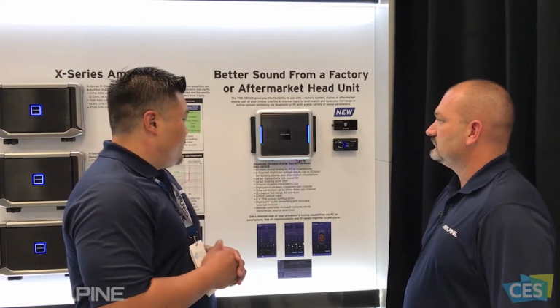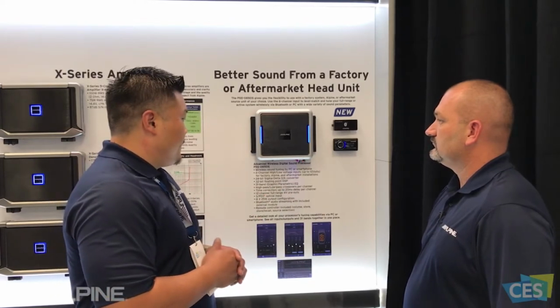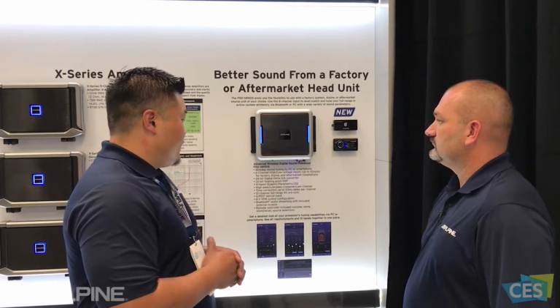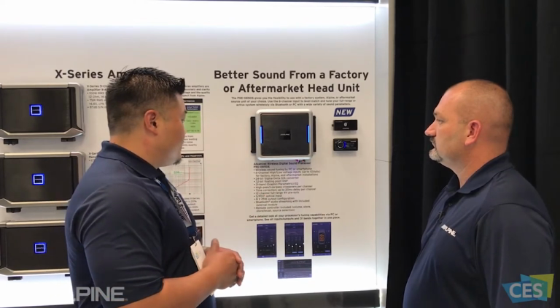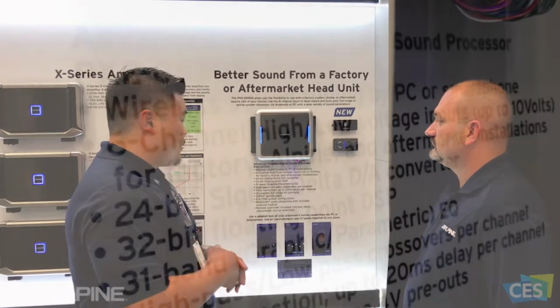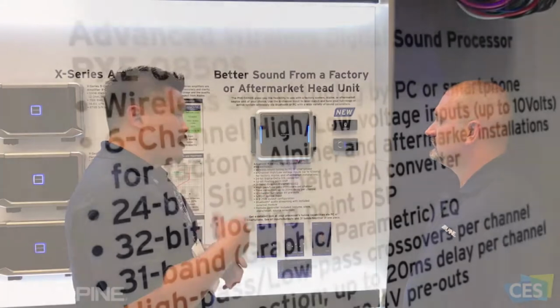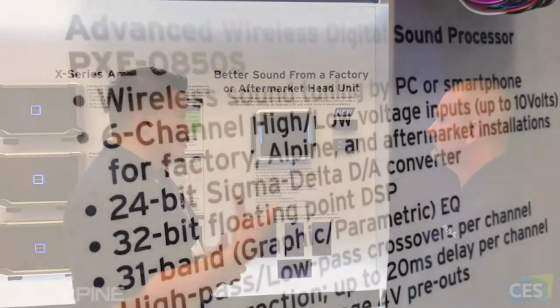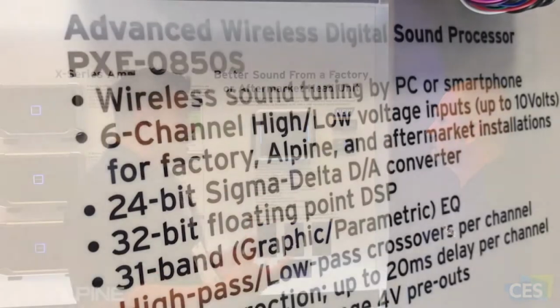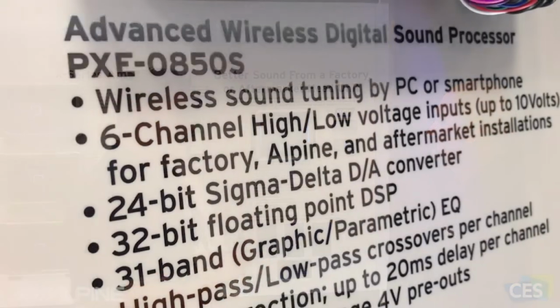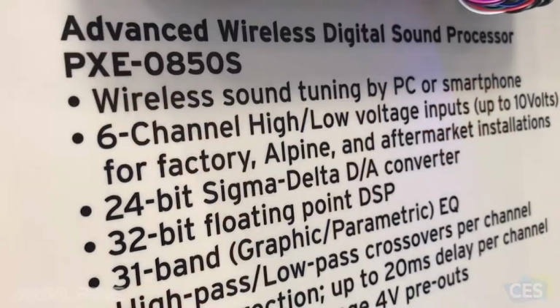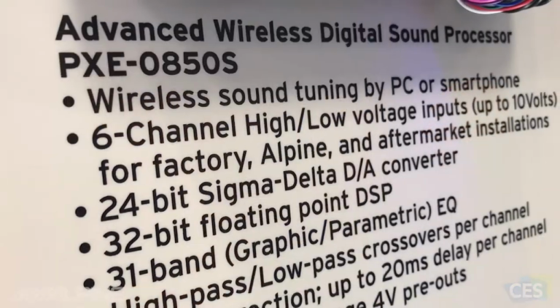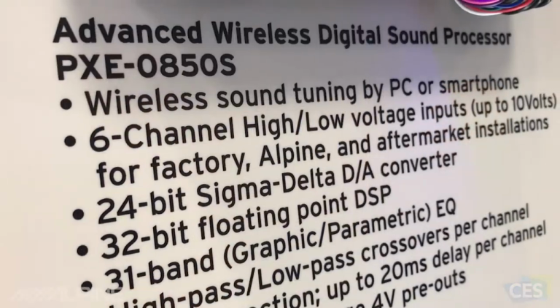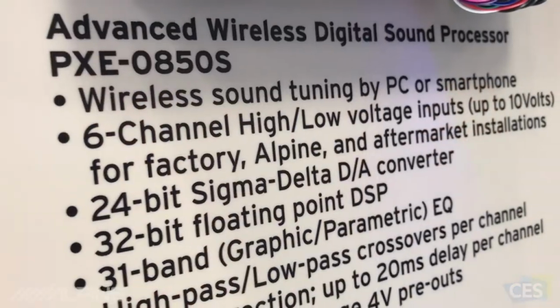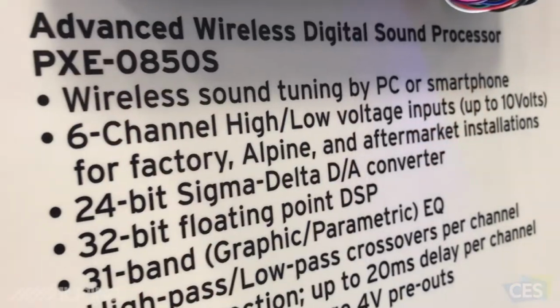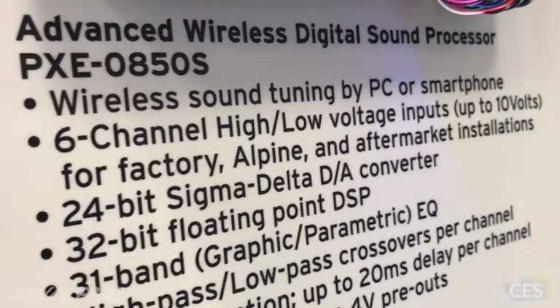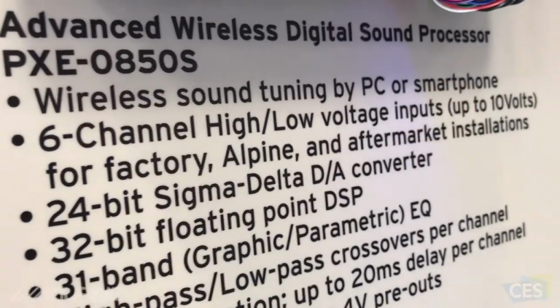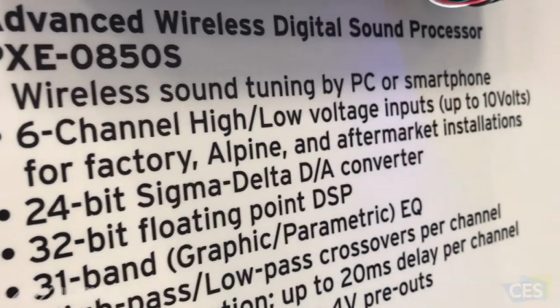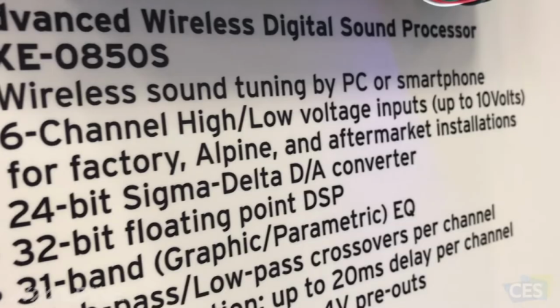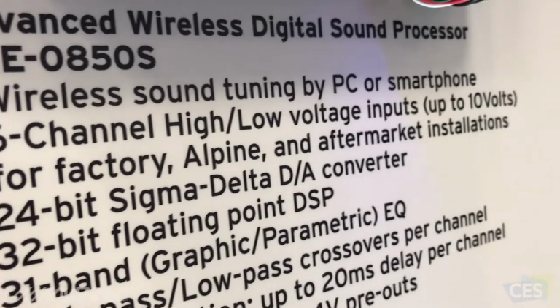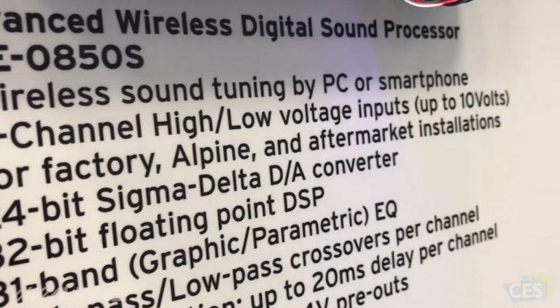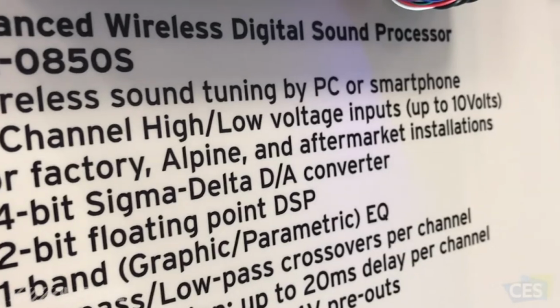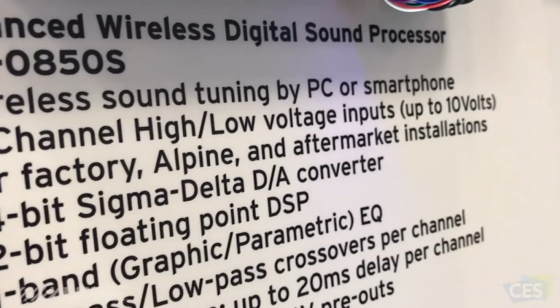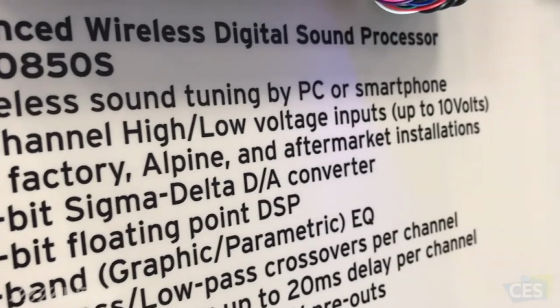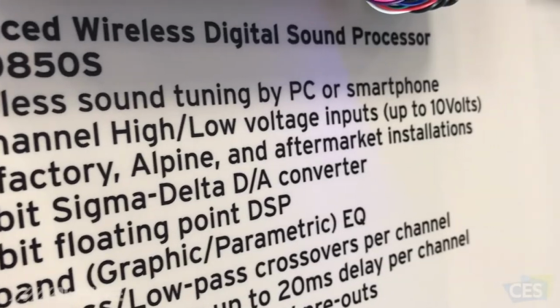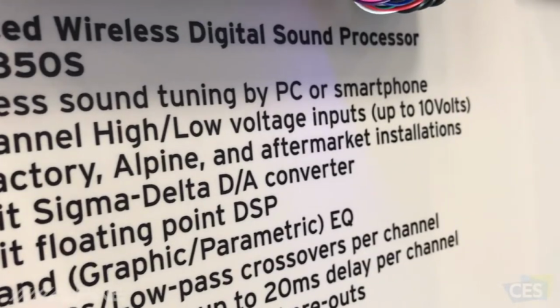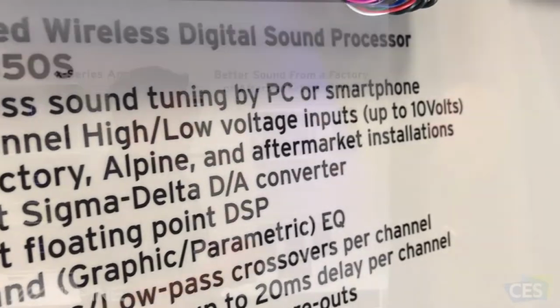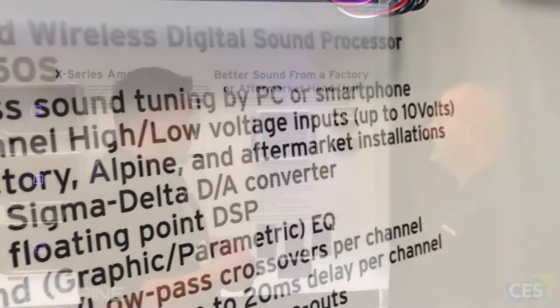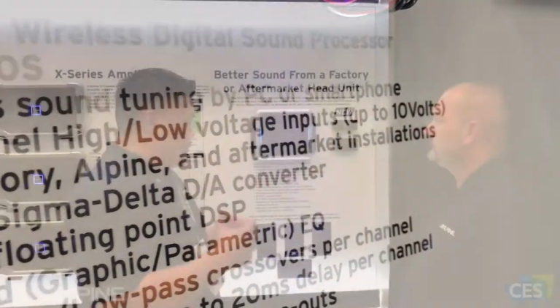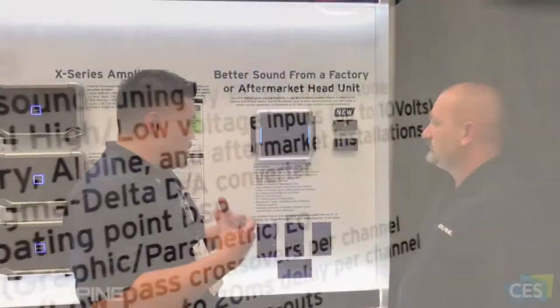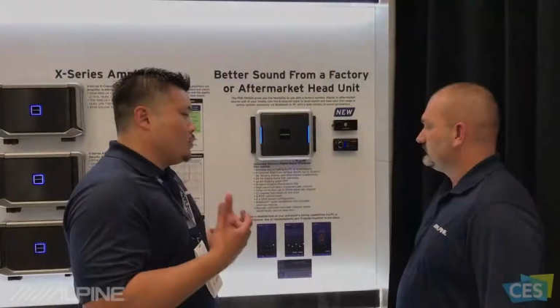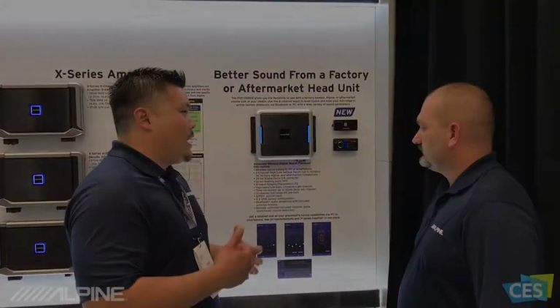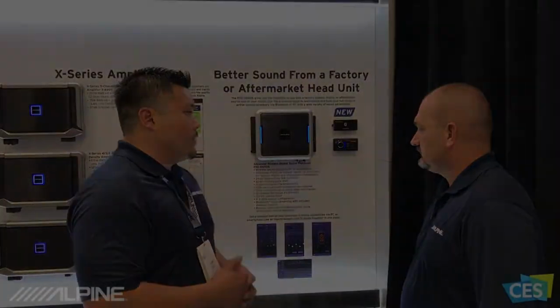It's a 31-band equalization with very in-depth processing power, so you can do a lot with it.